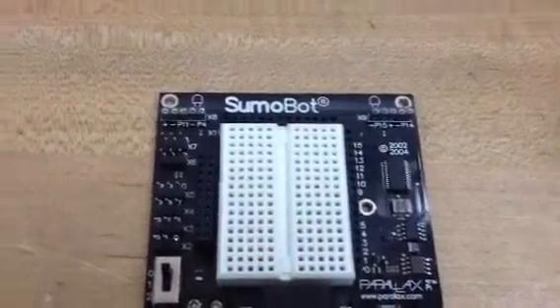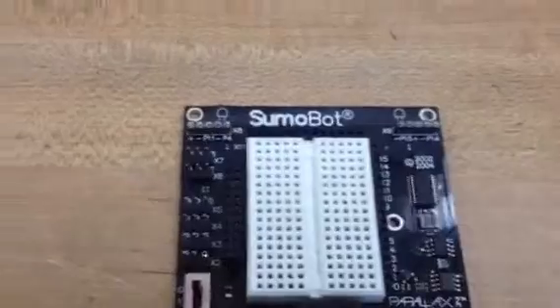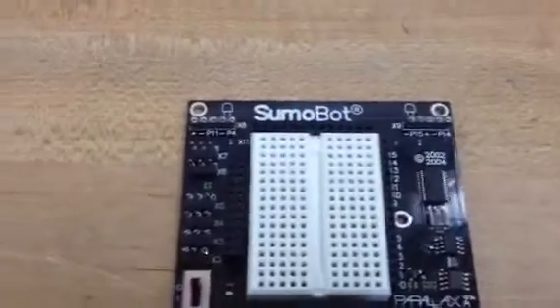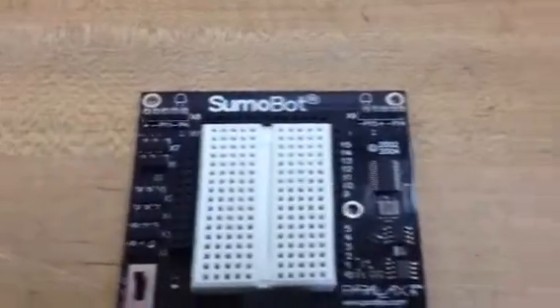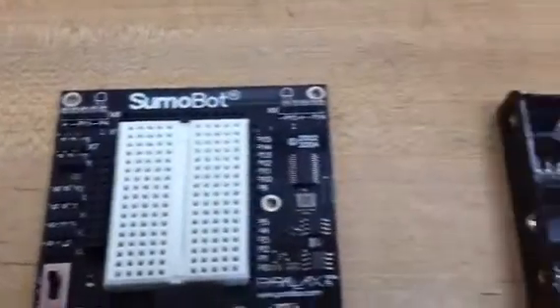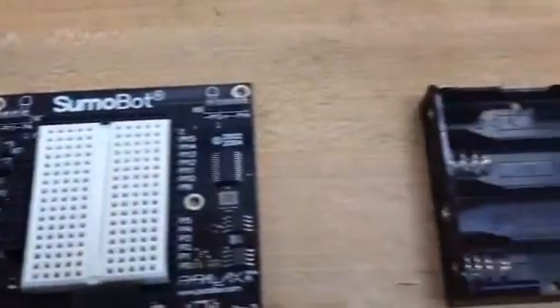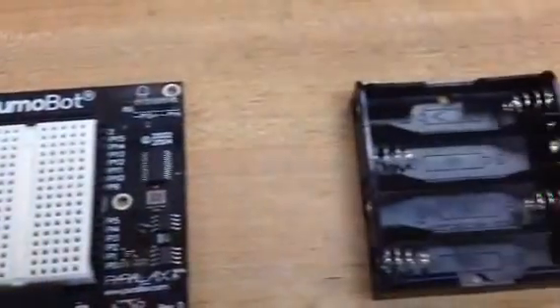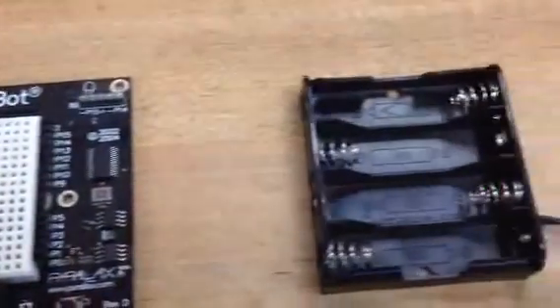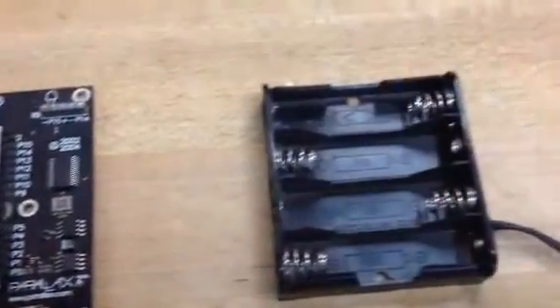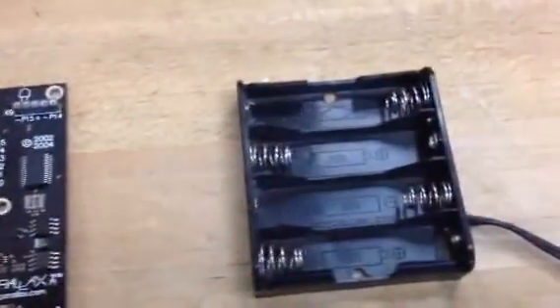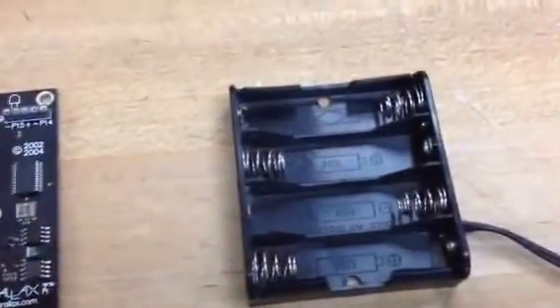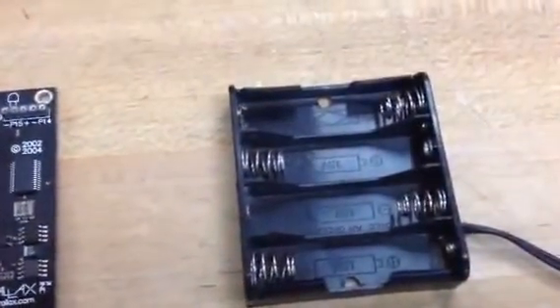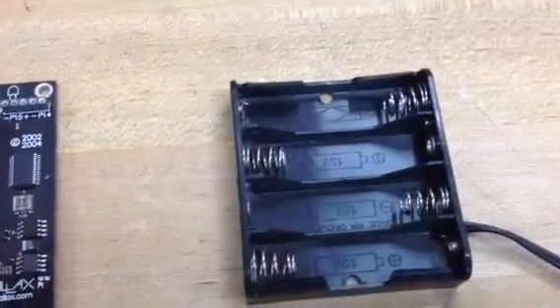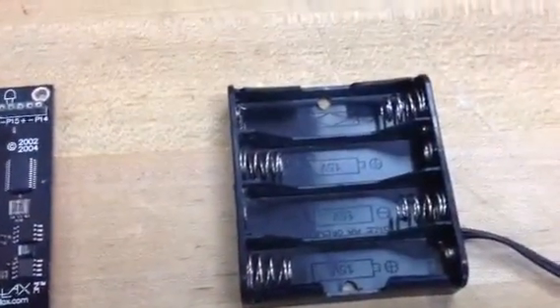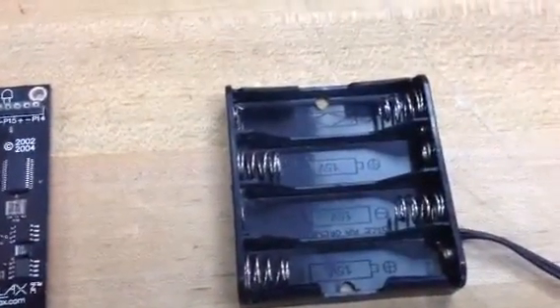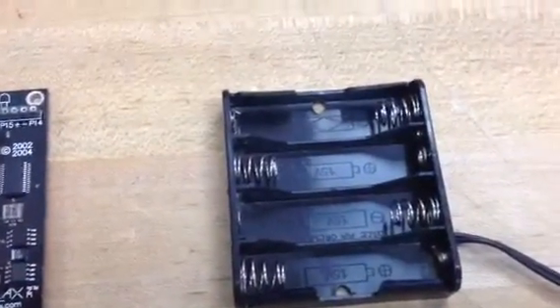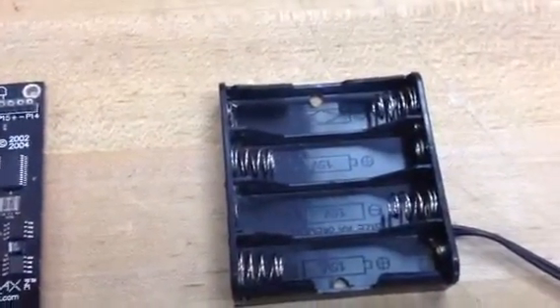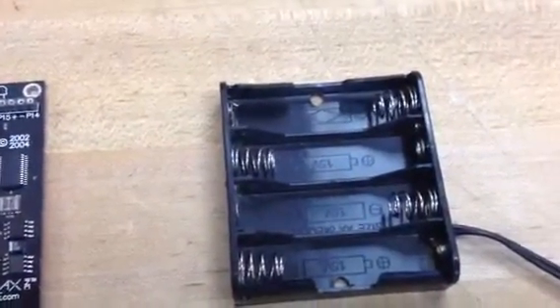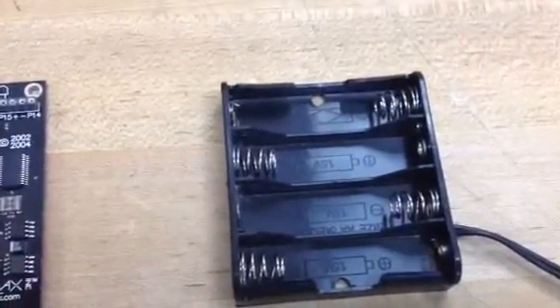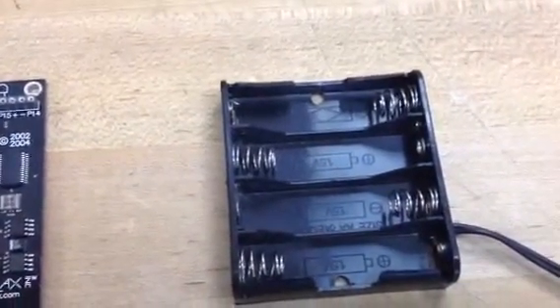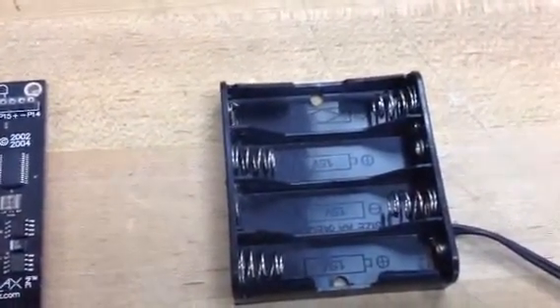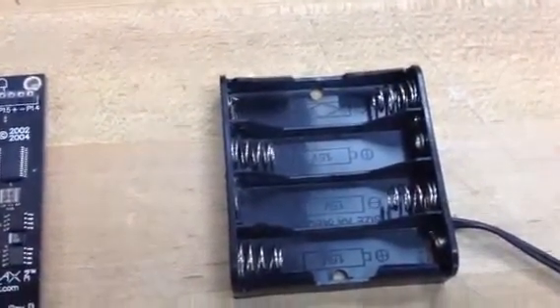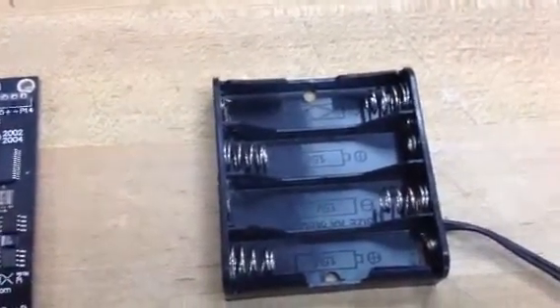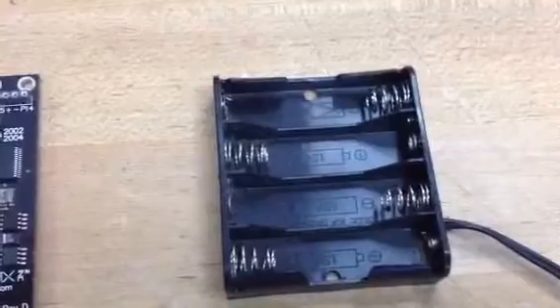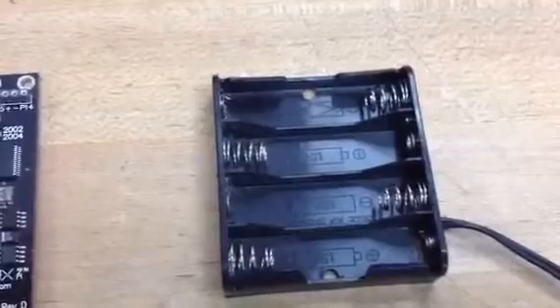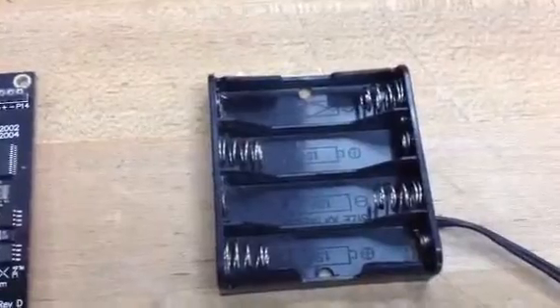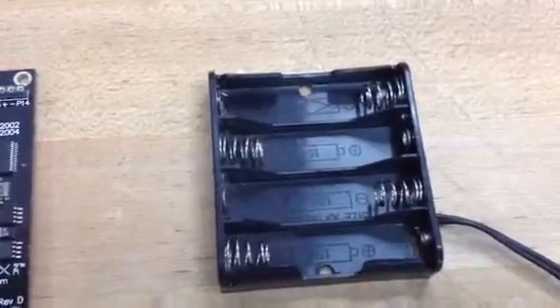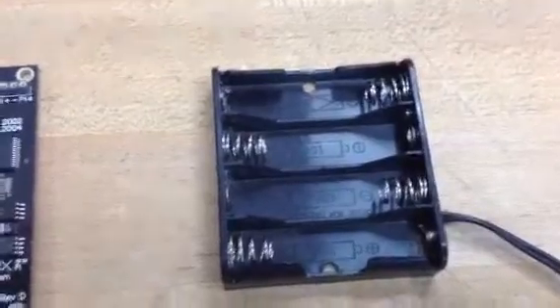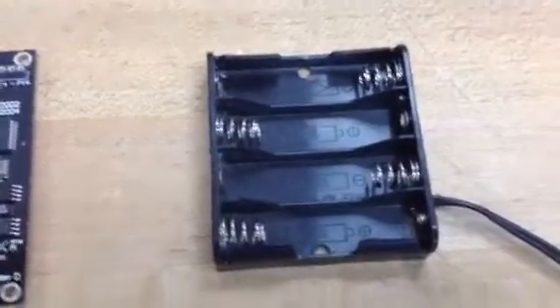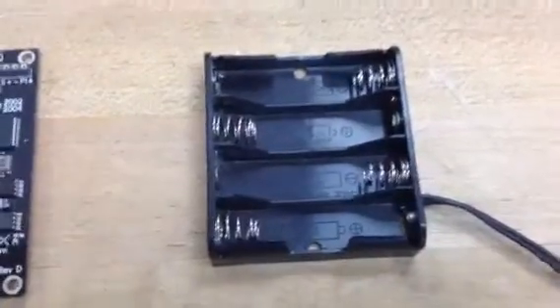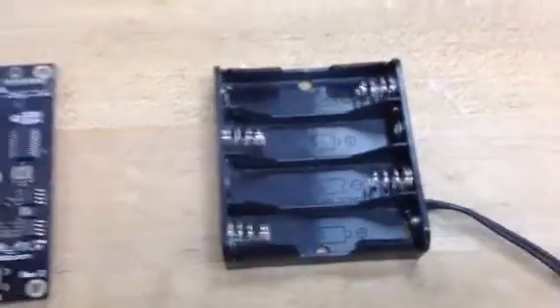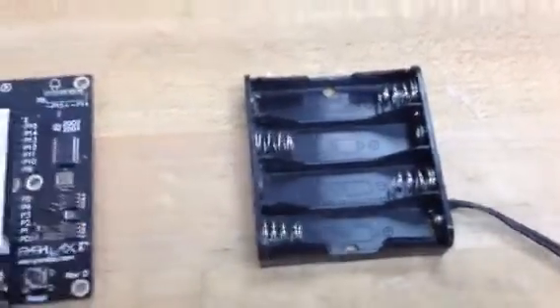To make all this work, every robot needs some type of power. So we're going to get our power from batteries here.